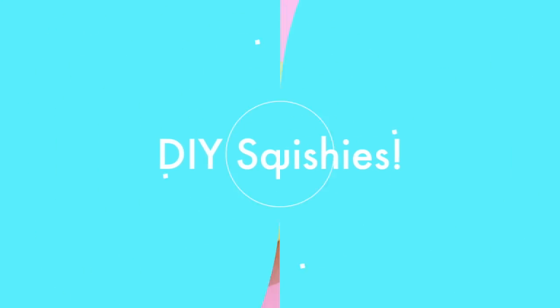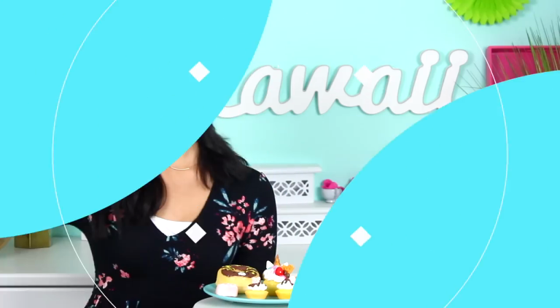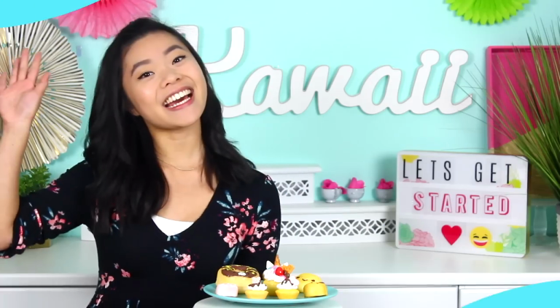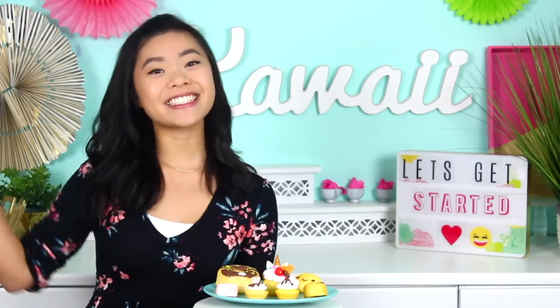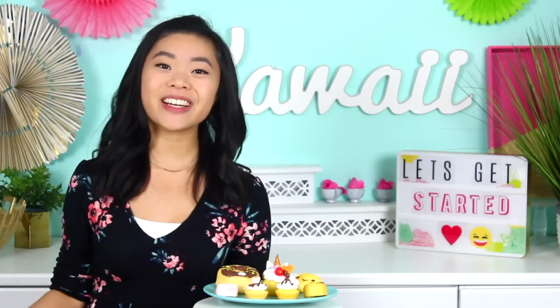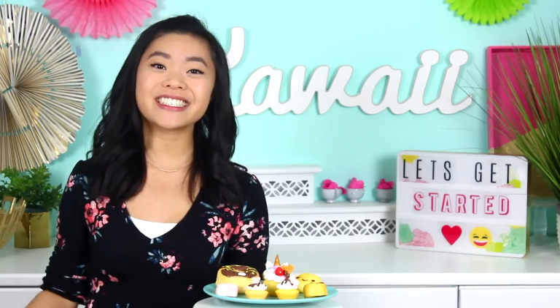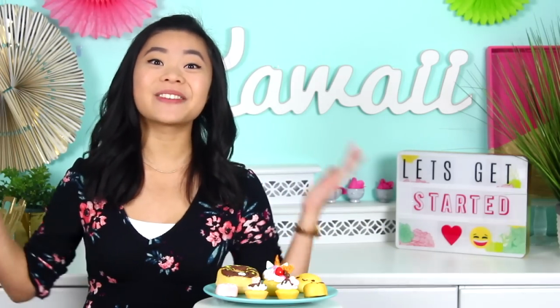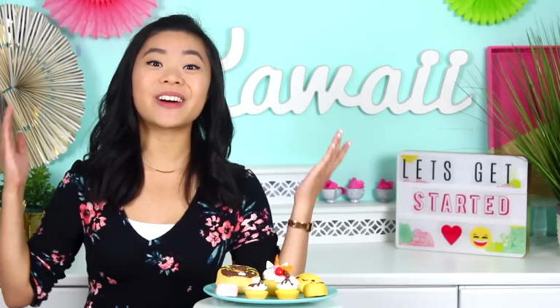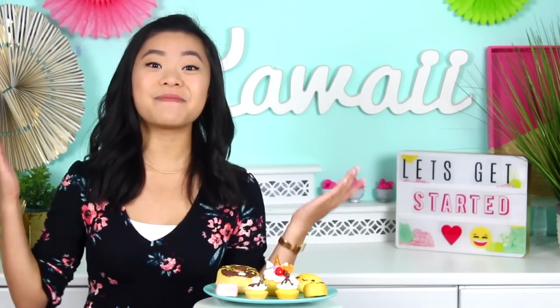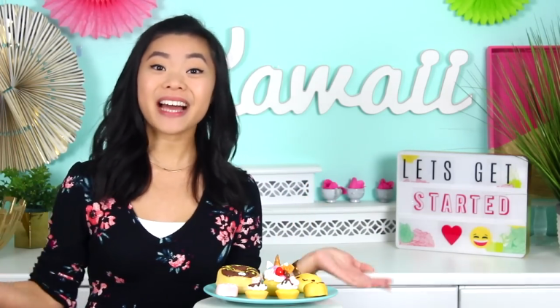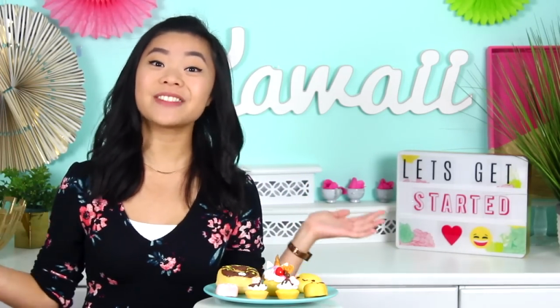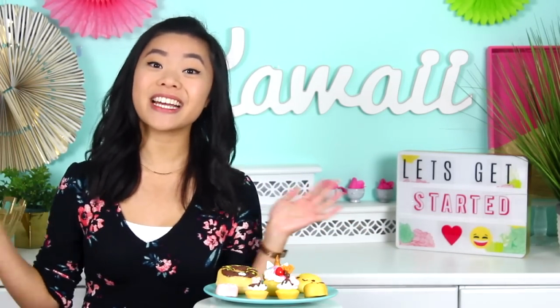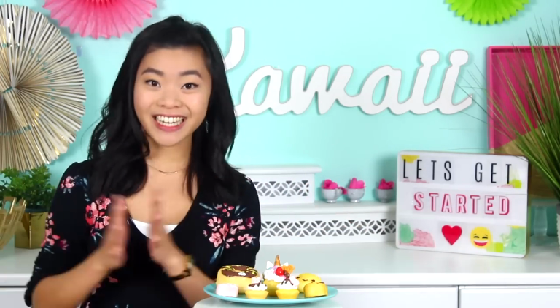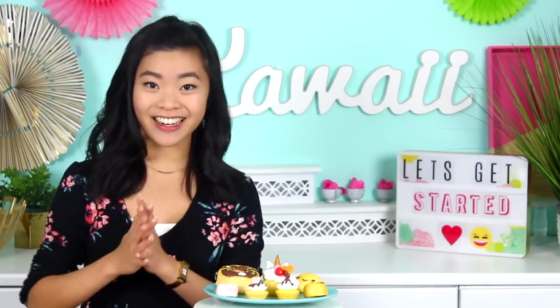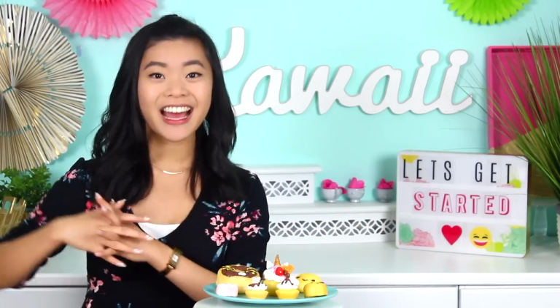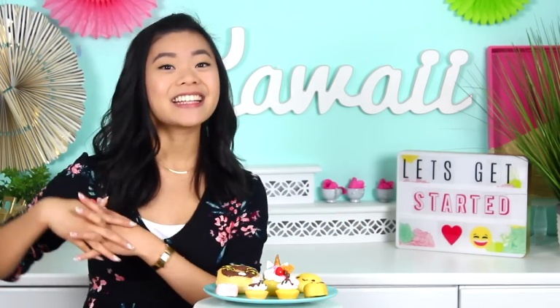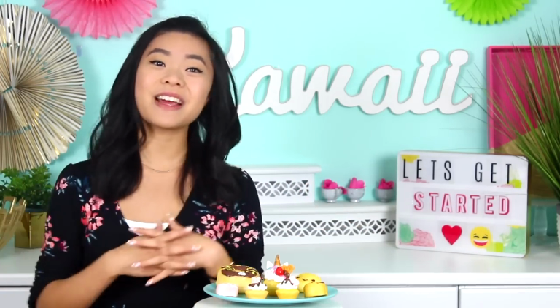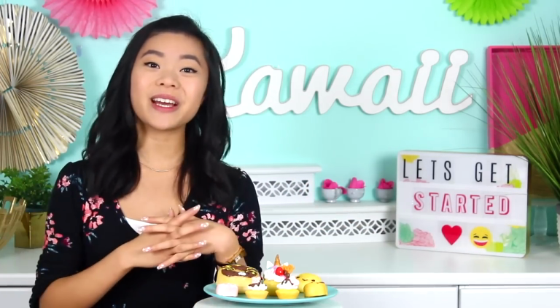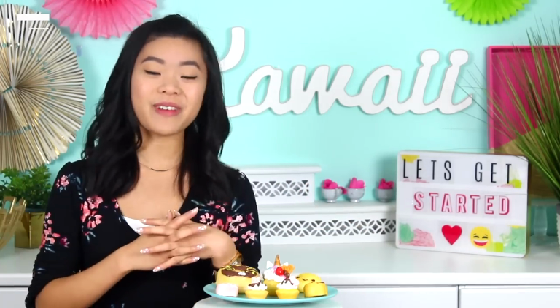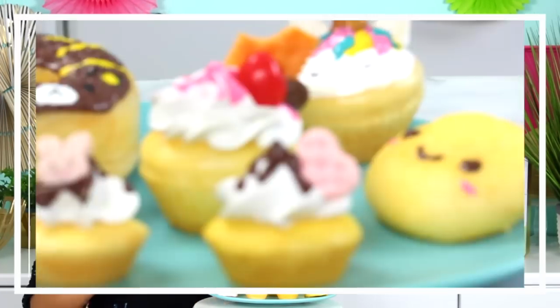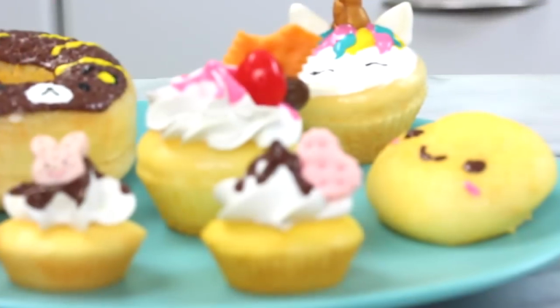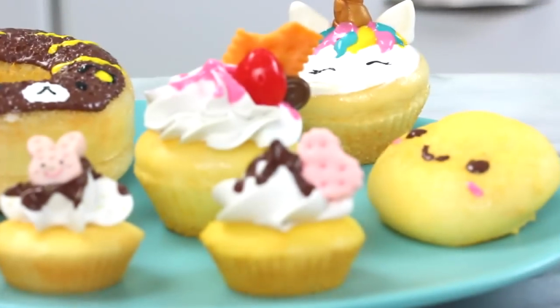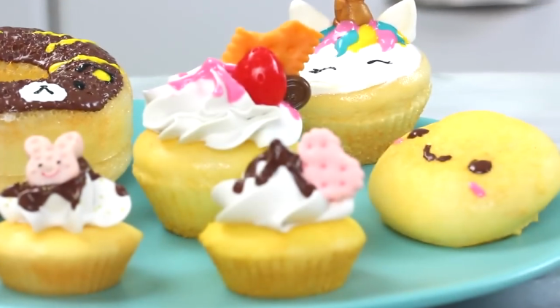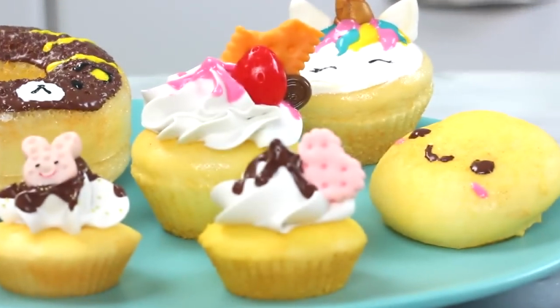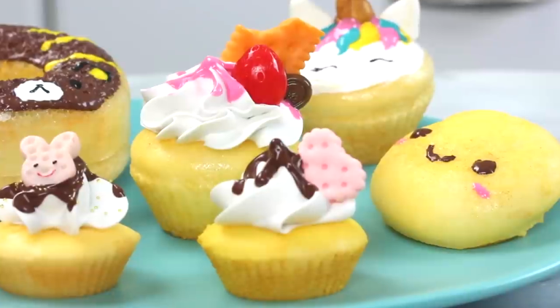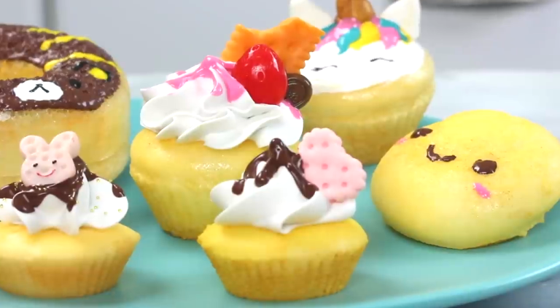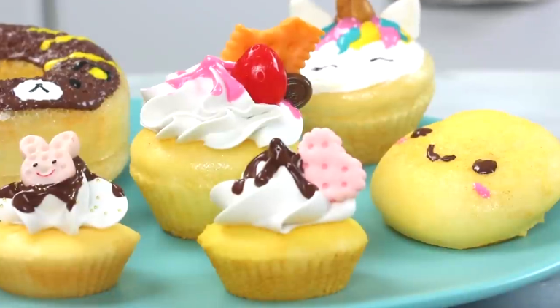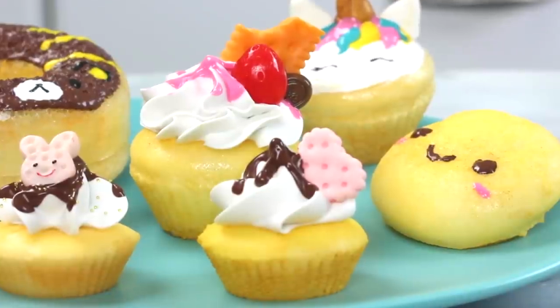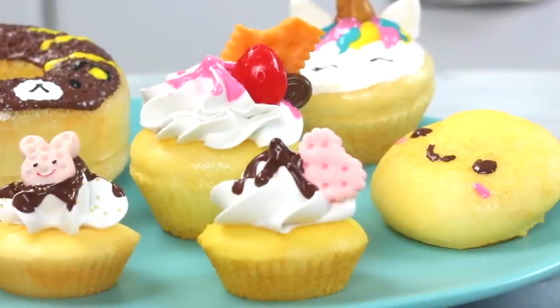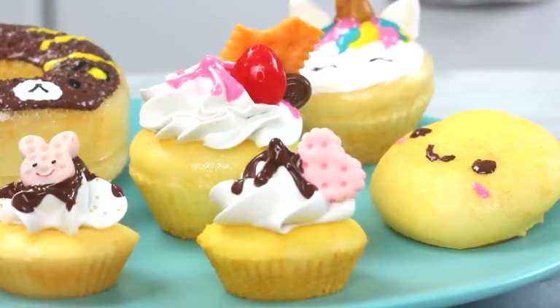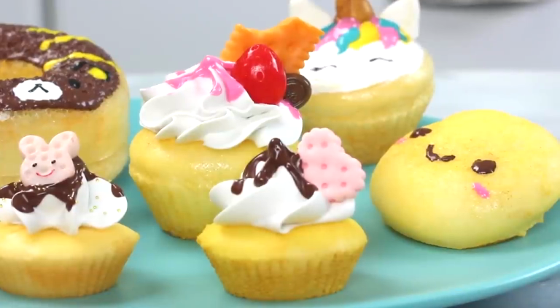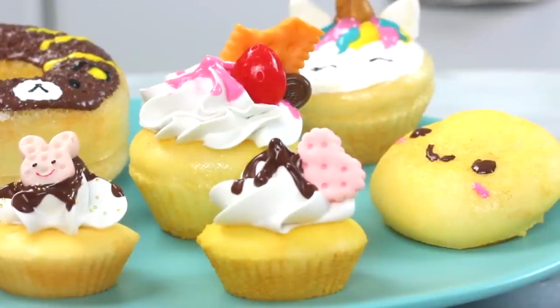Hi guys, it's Rachel and welcome back to my channel. Today we are making some really cute DIY squishies.